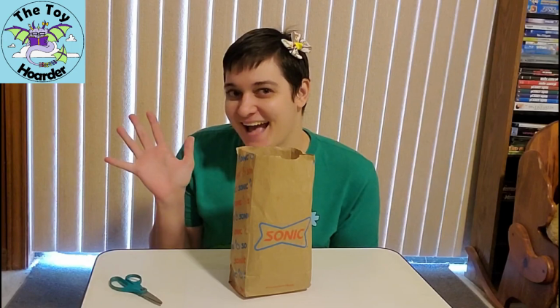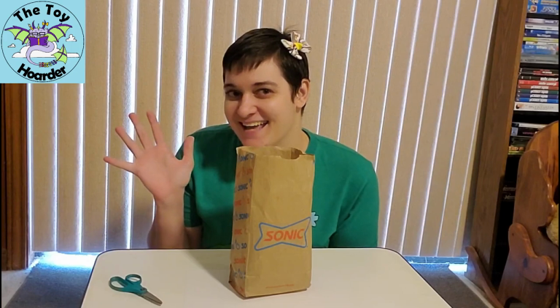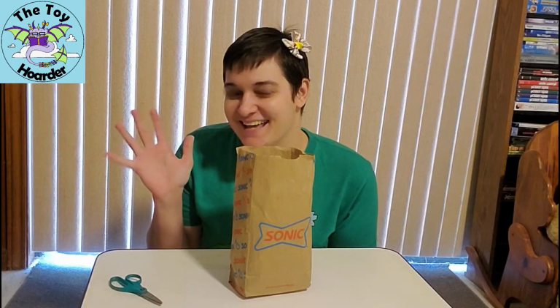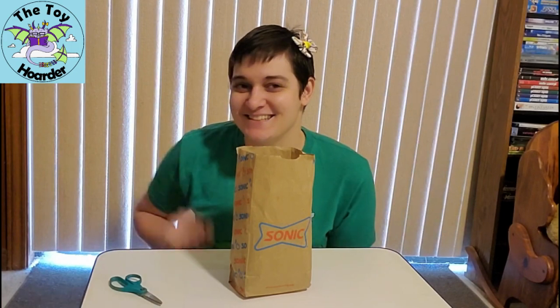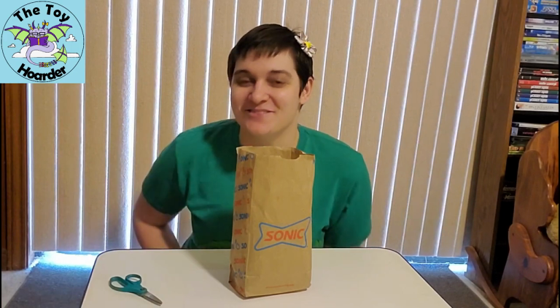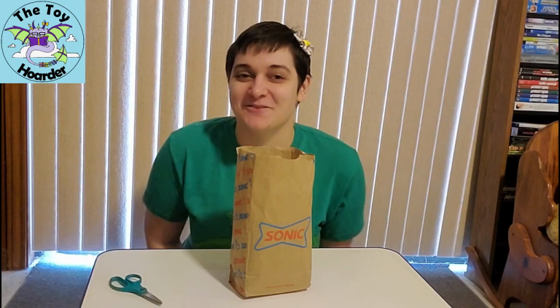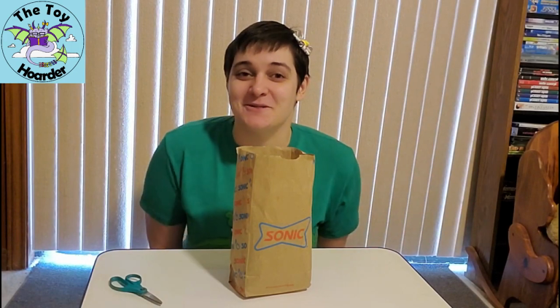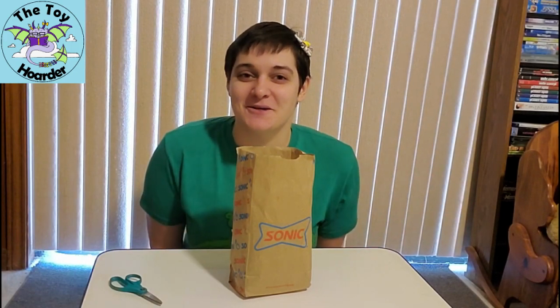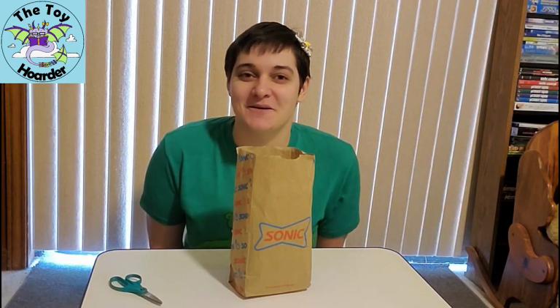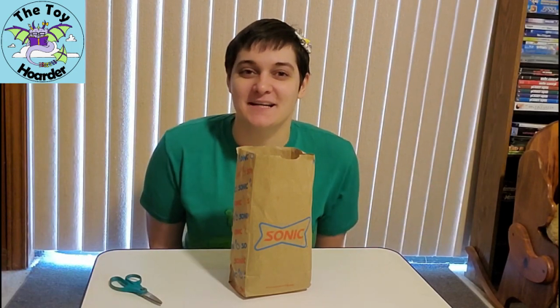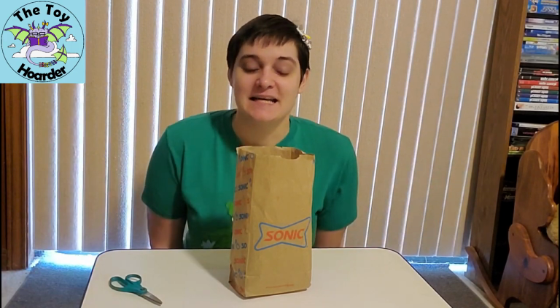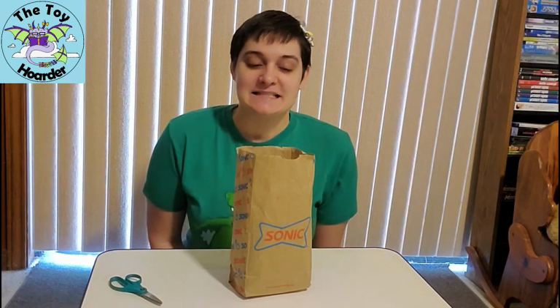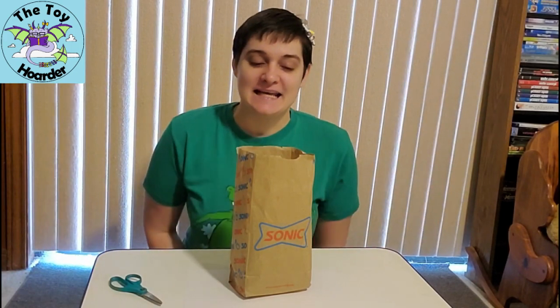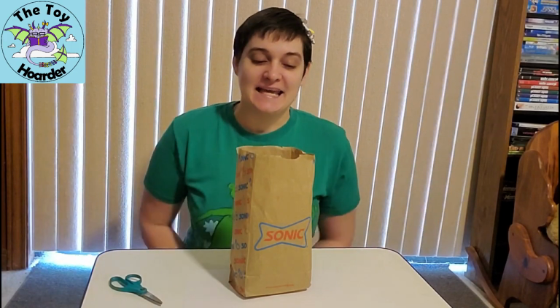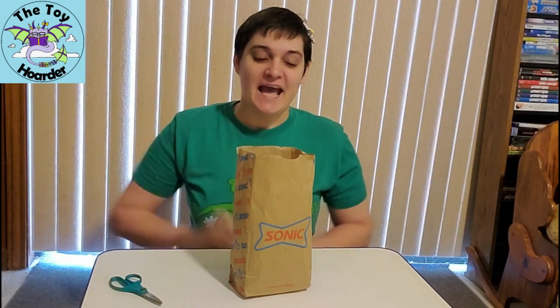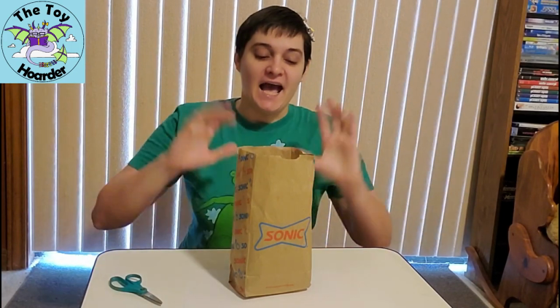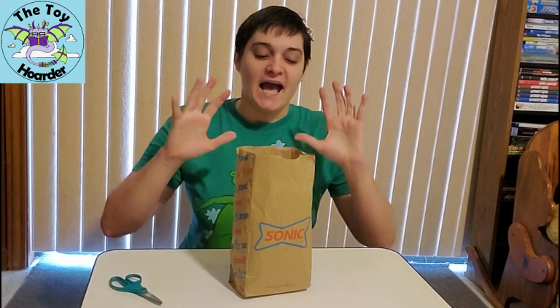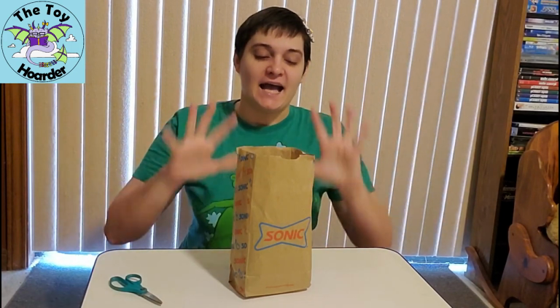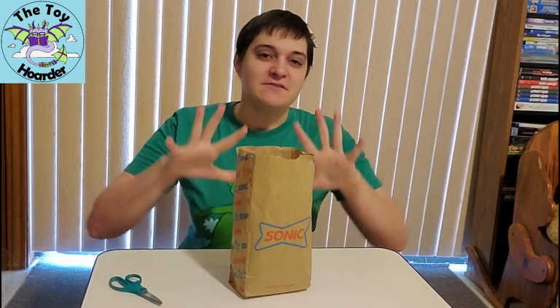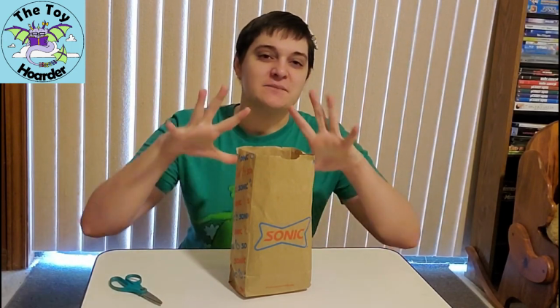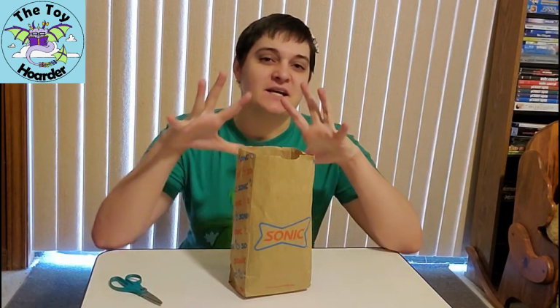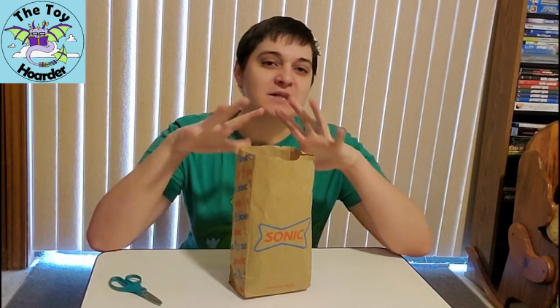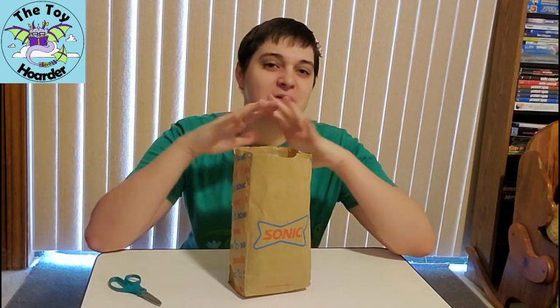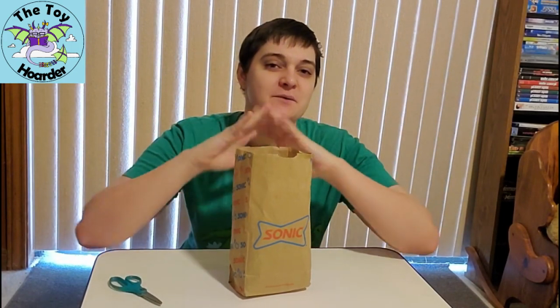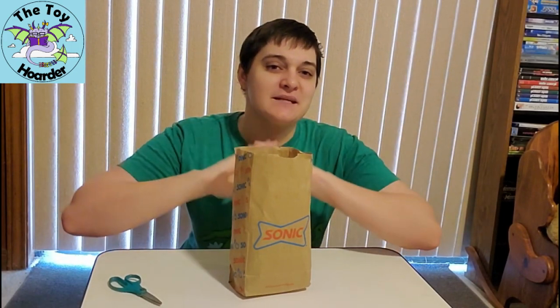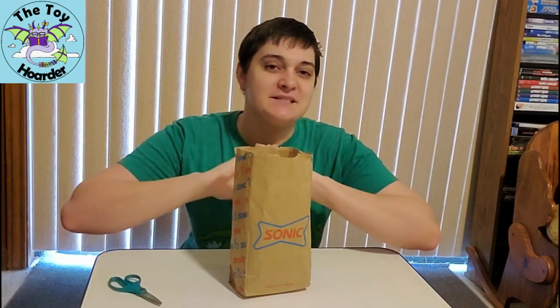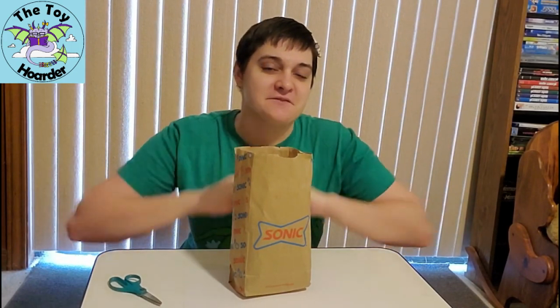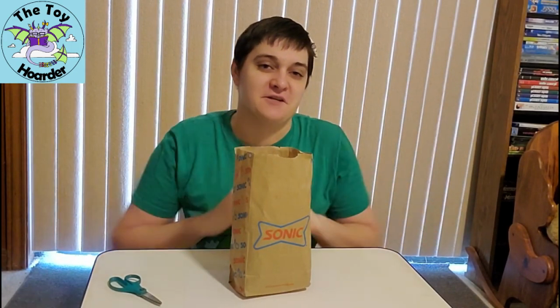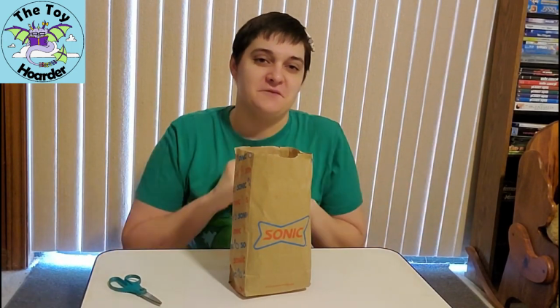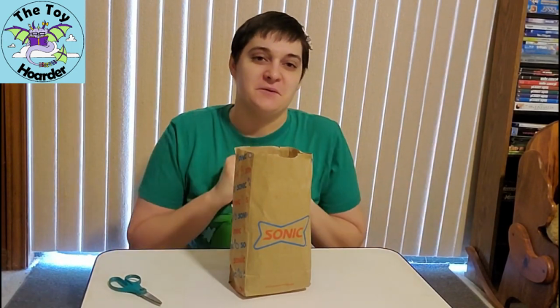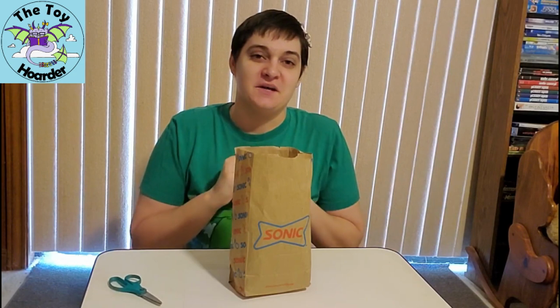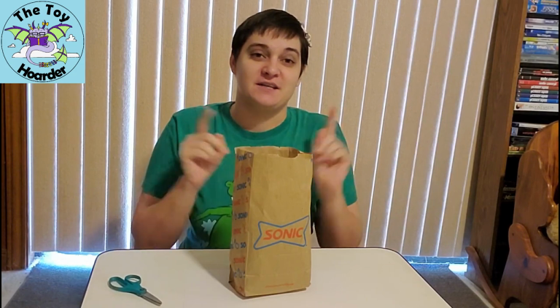Hi, it's Elizabeth from the Toy Hoarder. Today, I have something a little bit different for you guys.